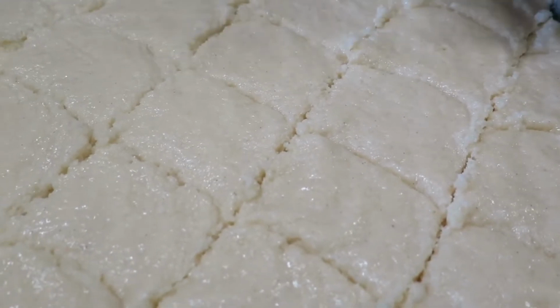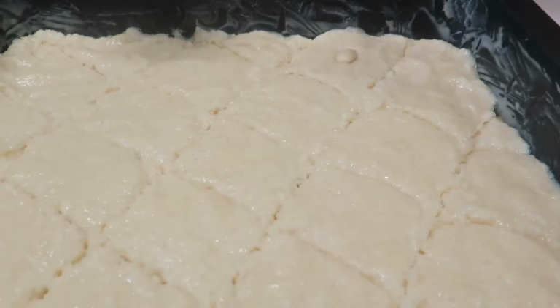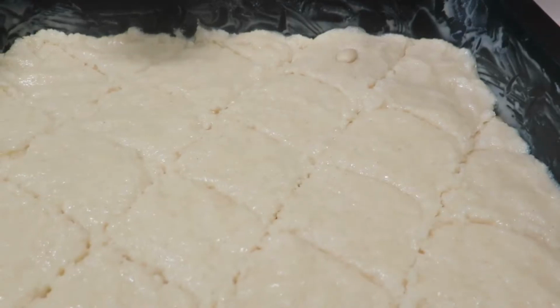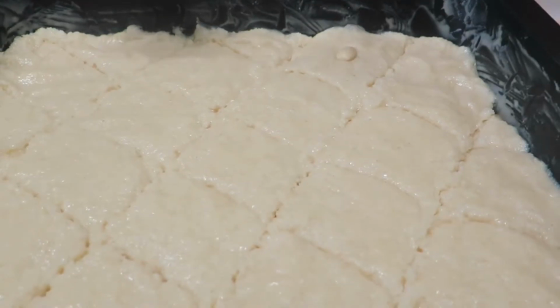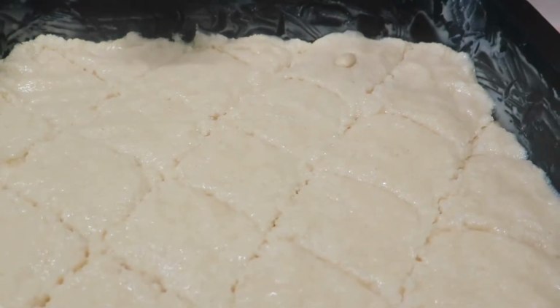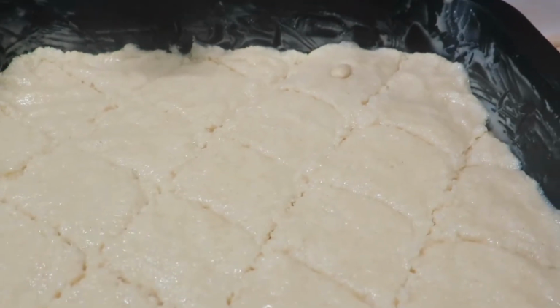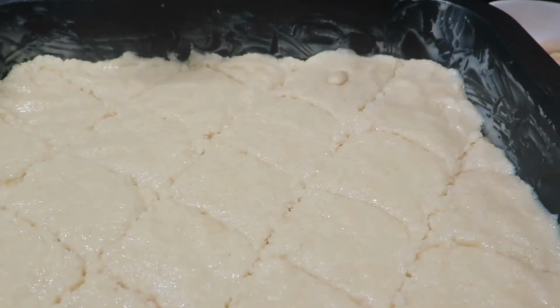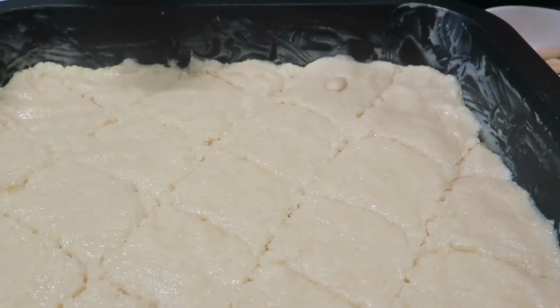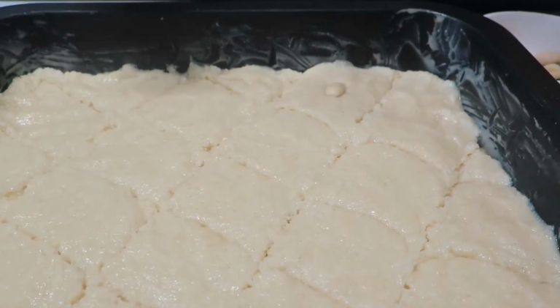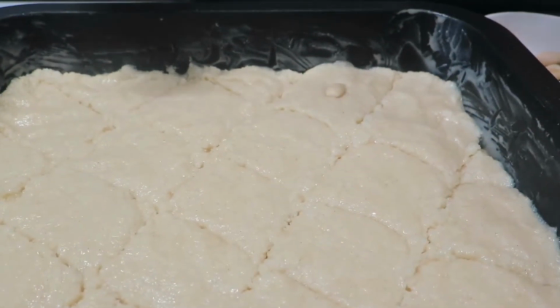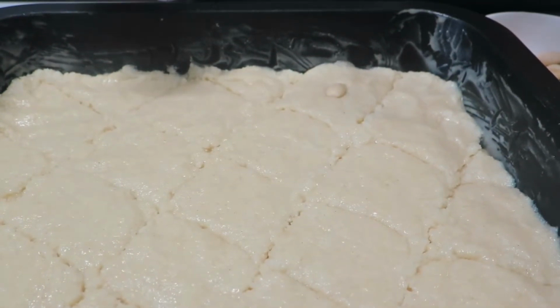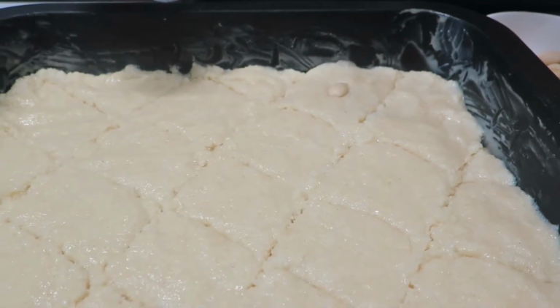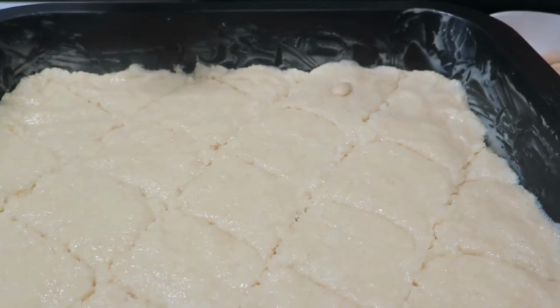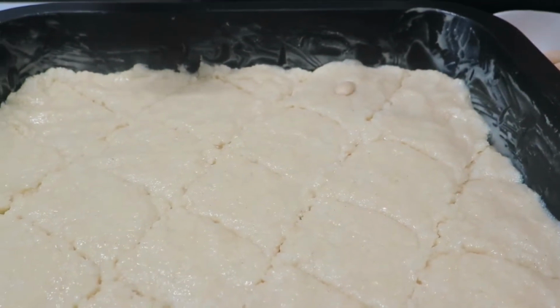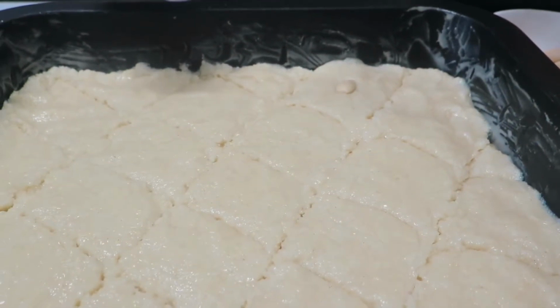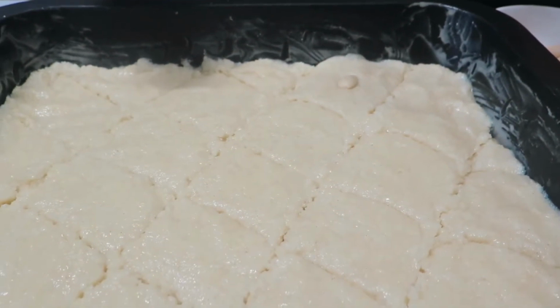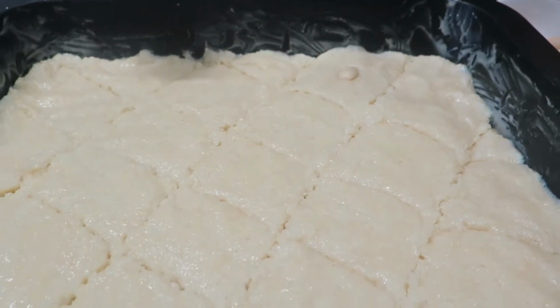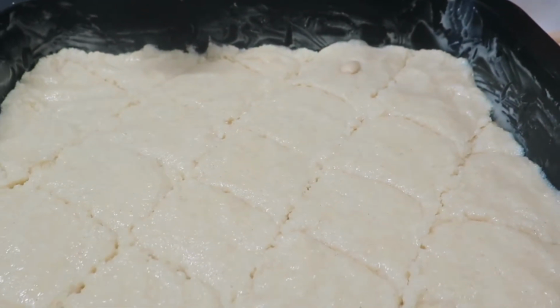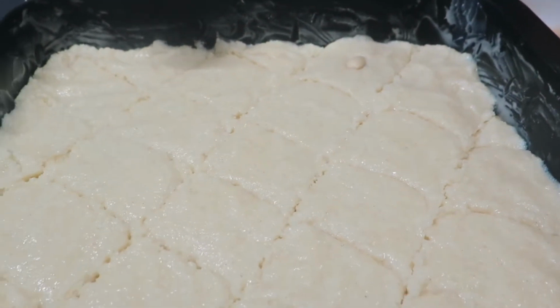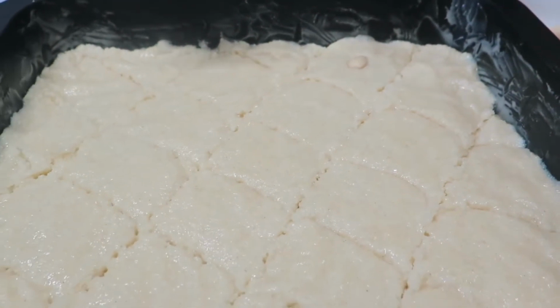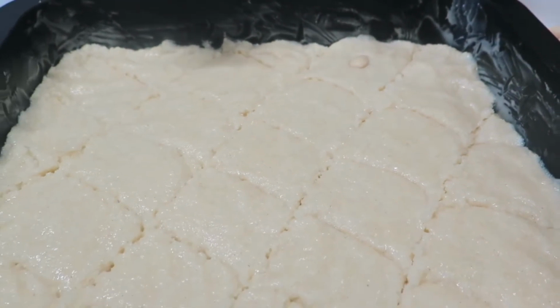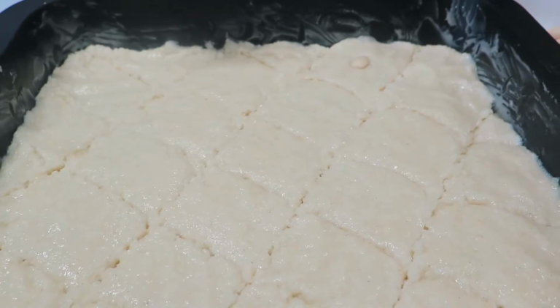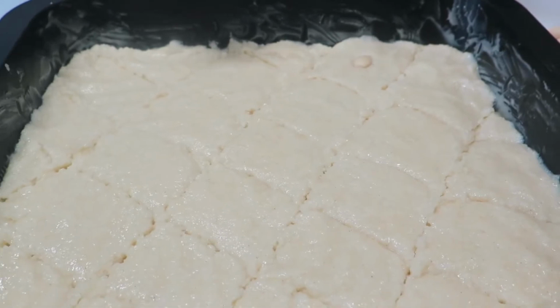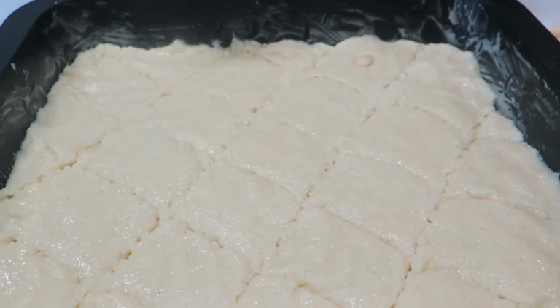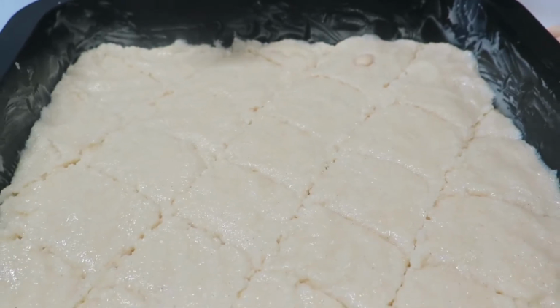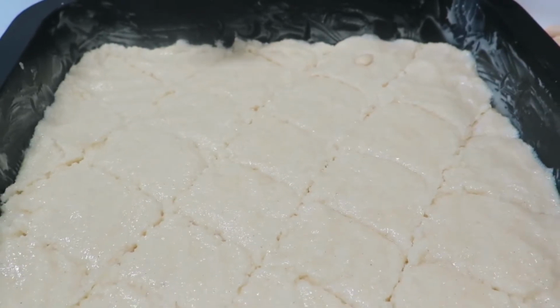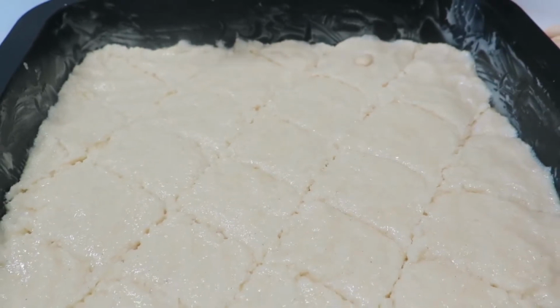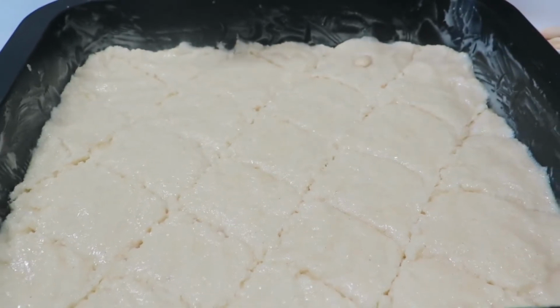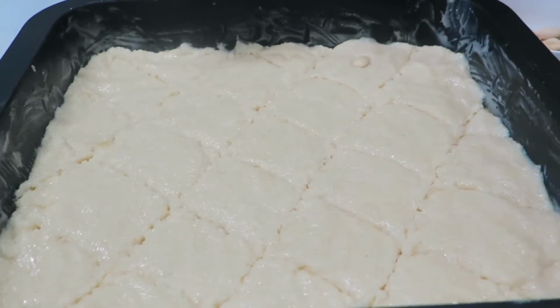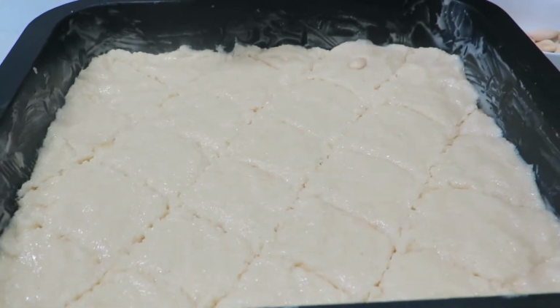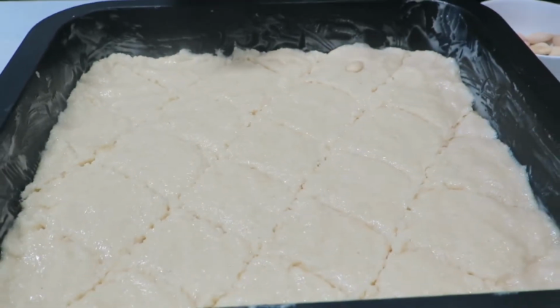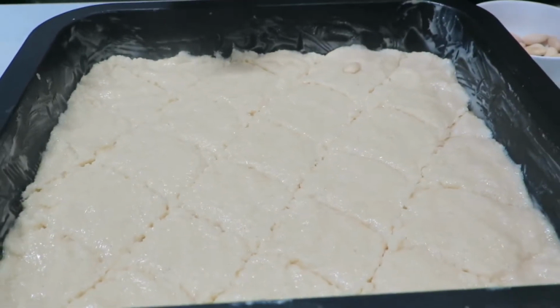I've left the mixture to rest for 20 minutes before baking, and now I'm going to decorate it with blanched almonds.